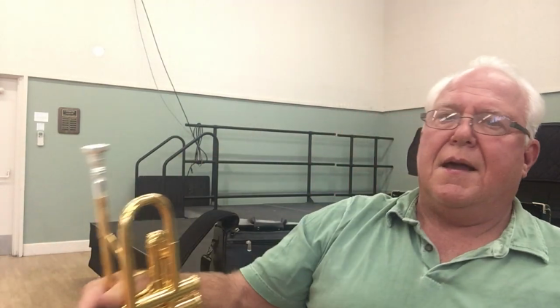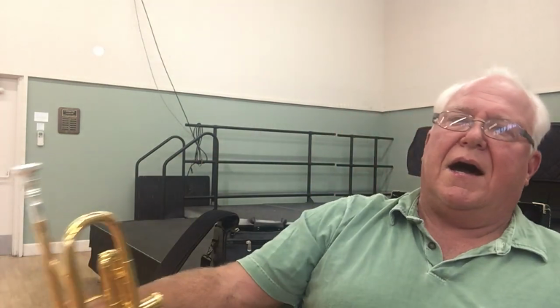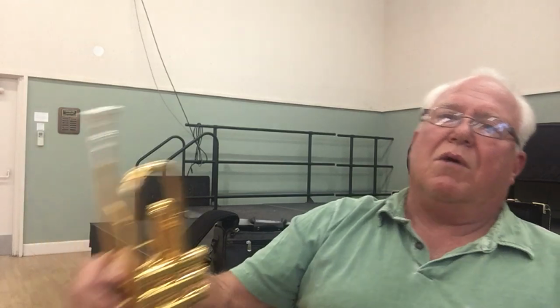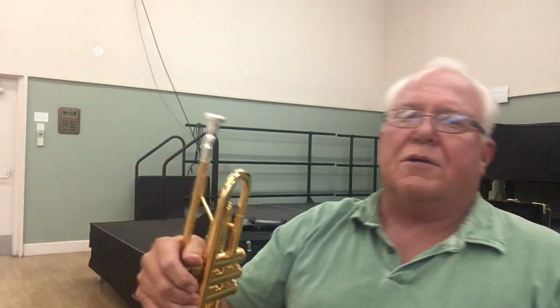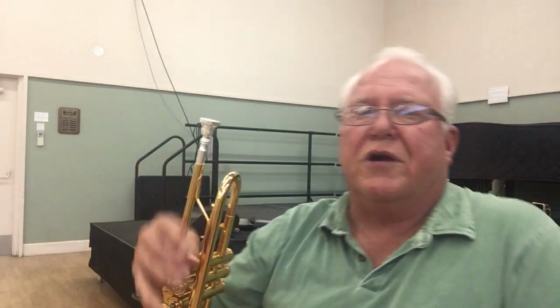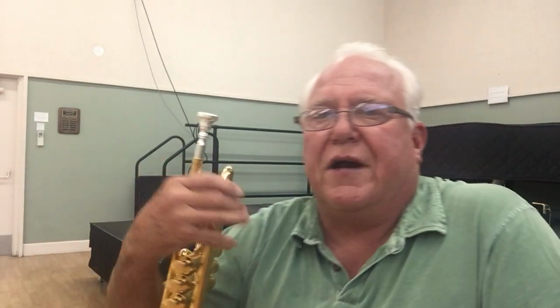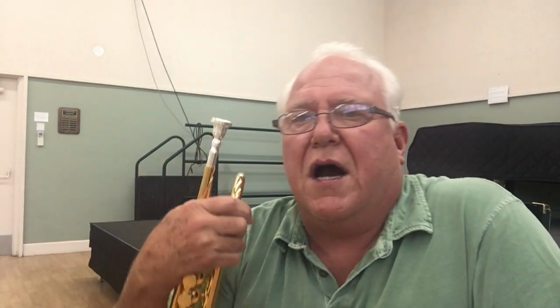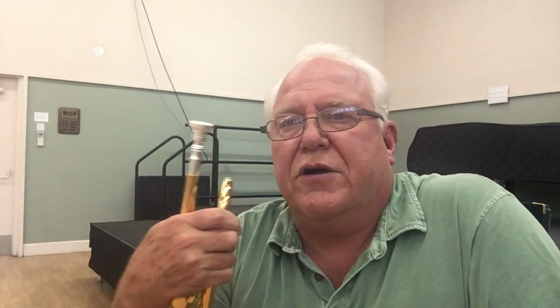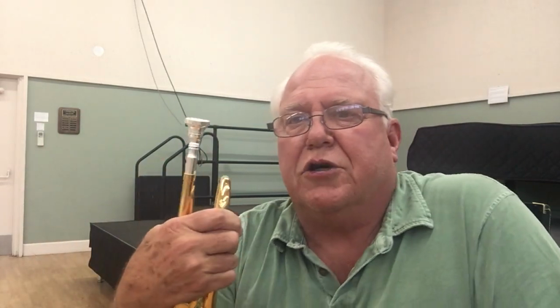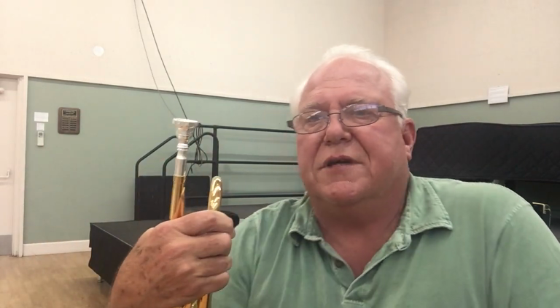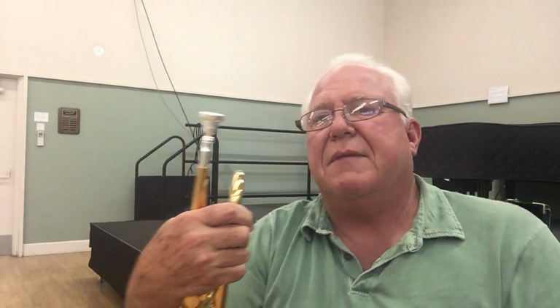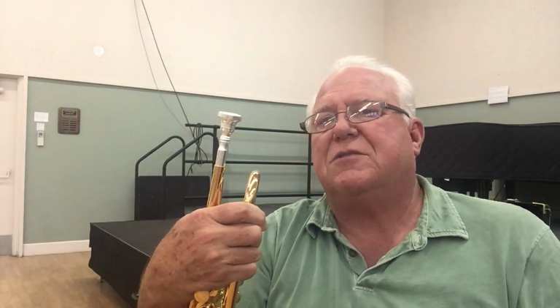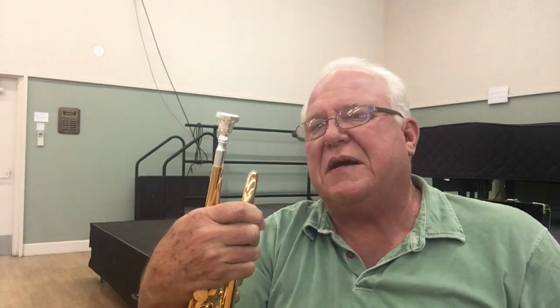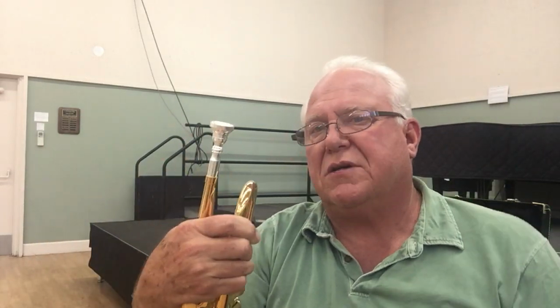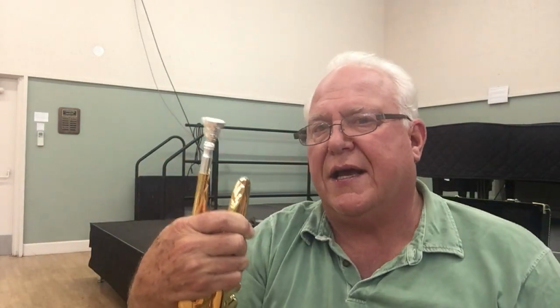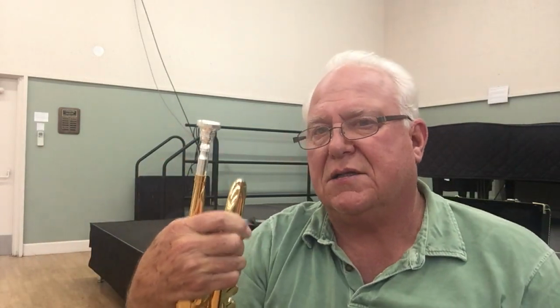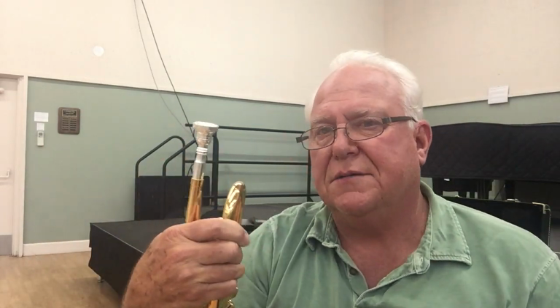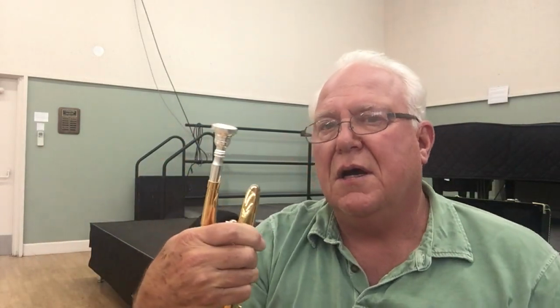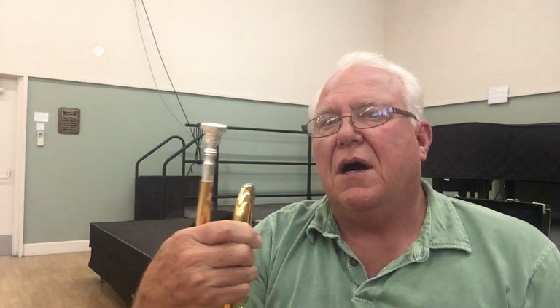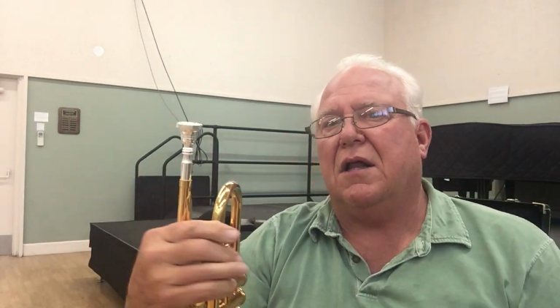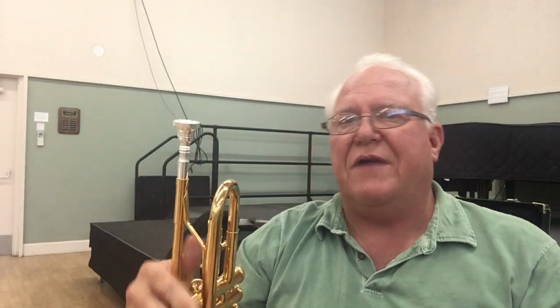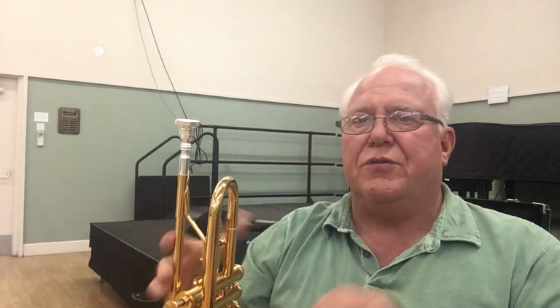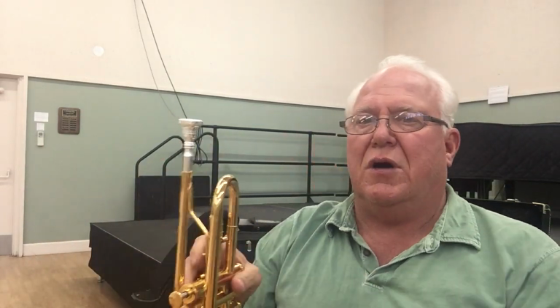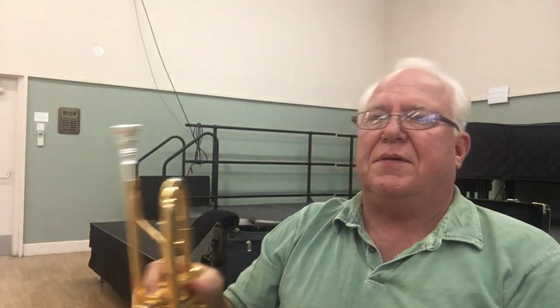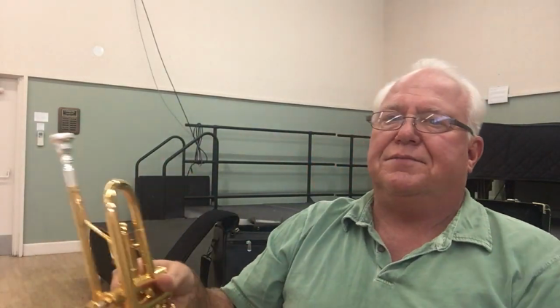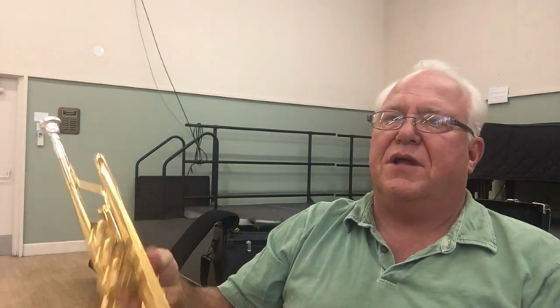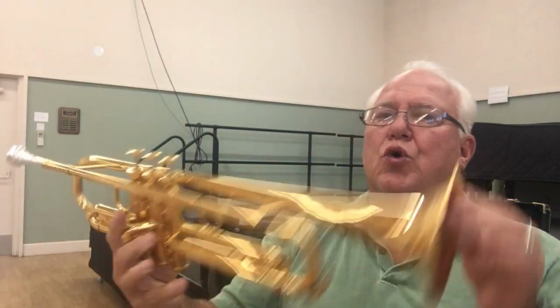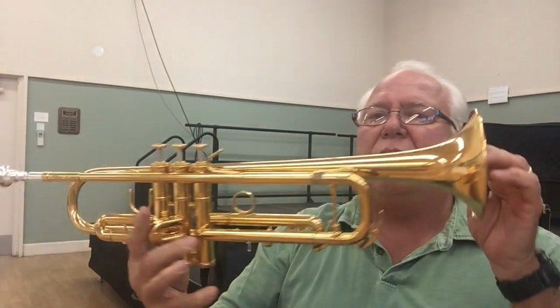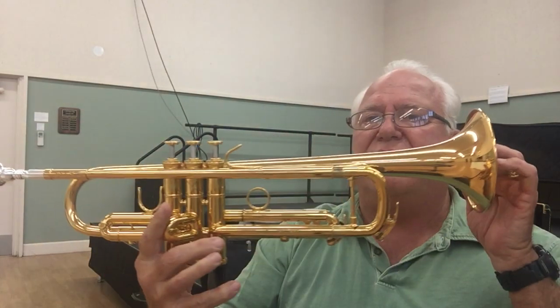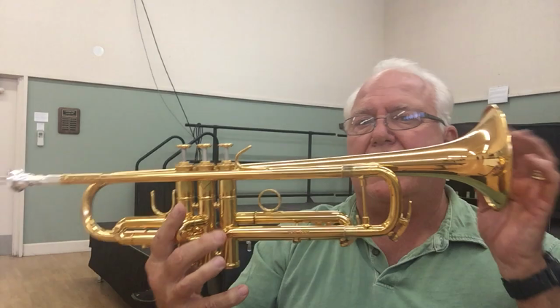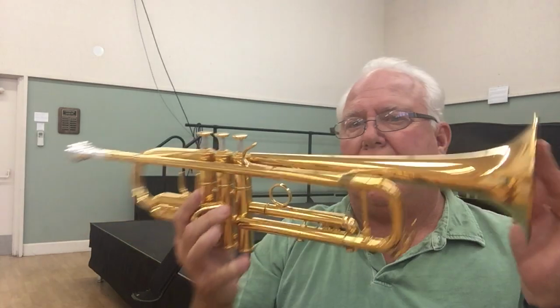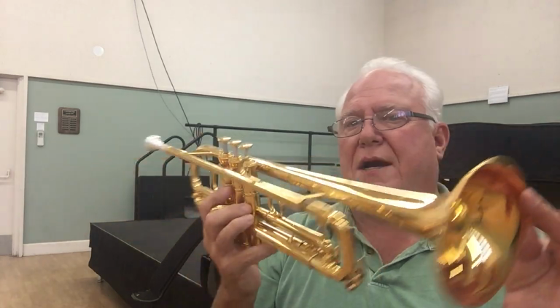Hi, and welcome to Horn Trader on YouTube. Today my special guest, all the way from Europe, the Hoob Van Laar.